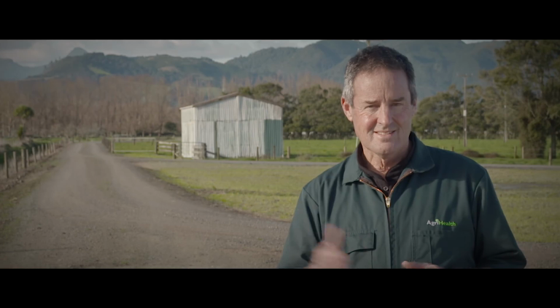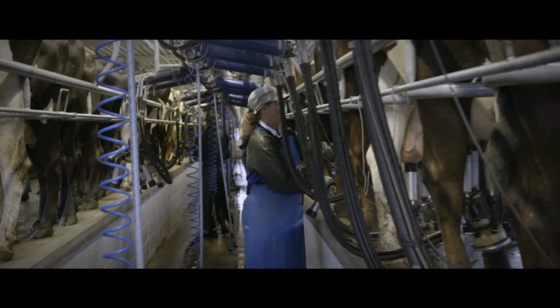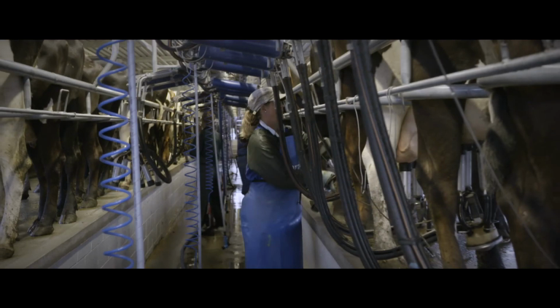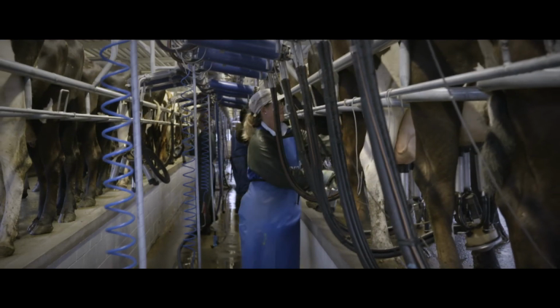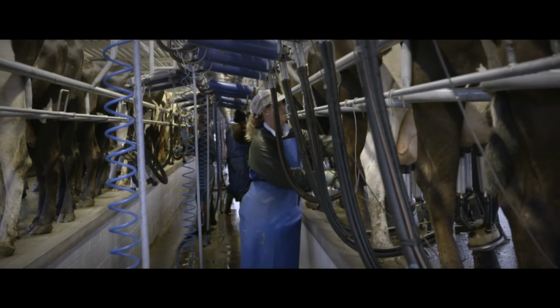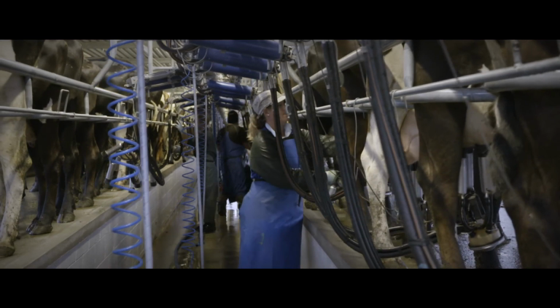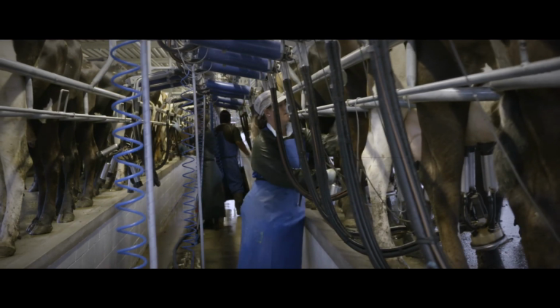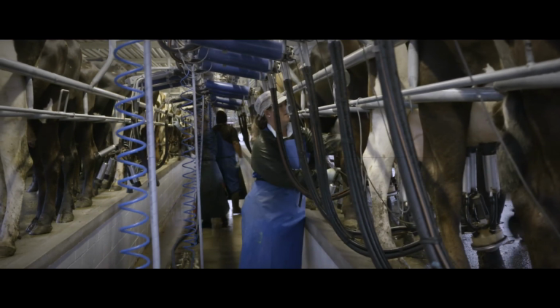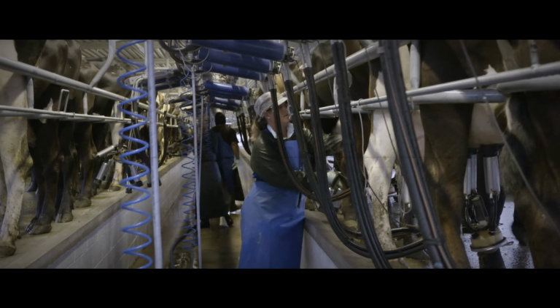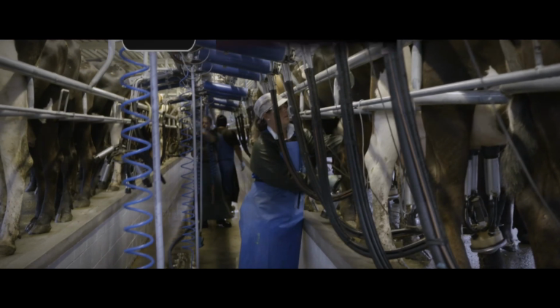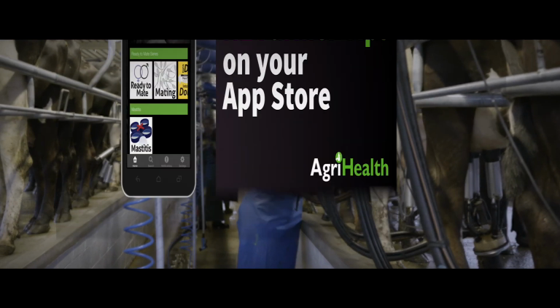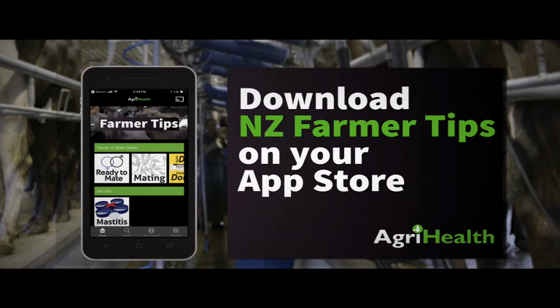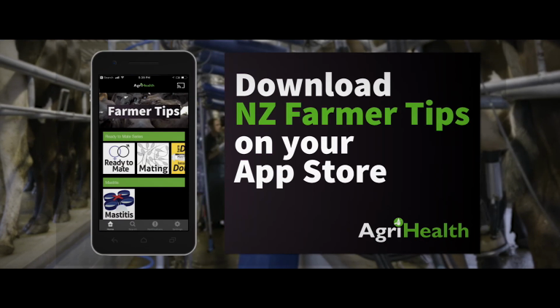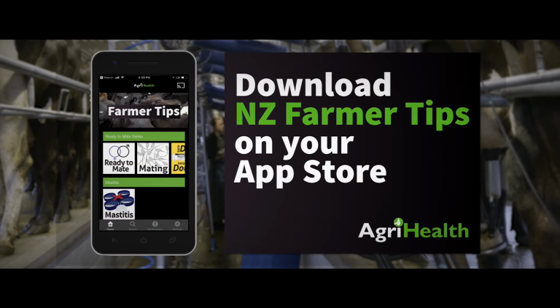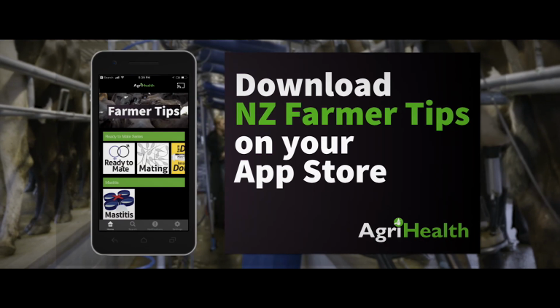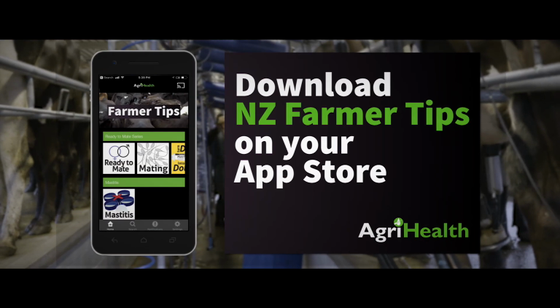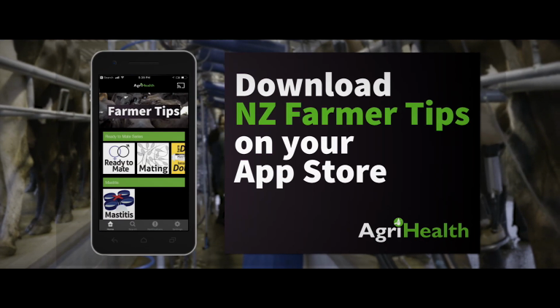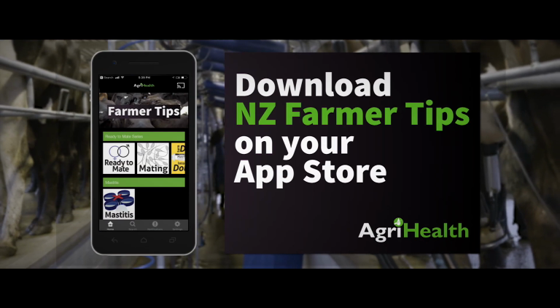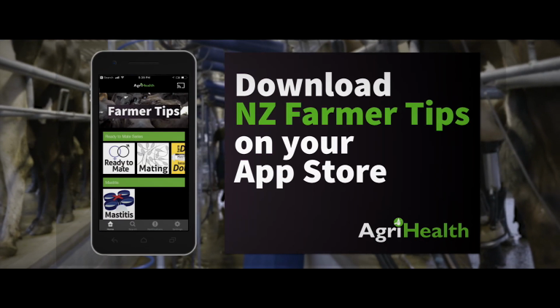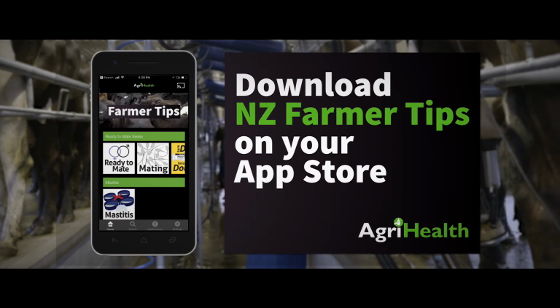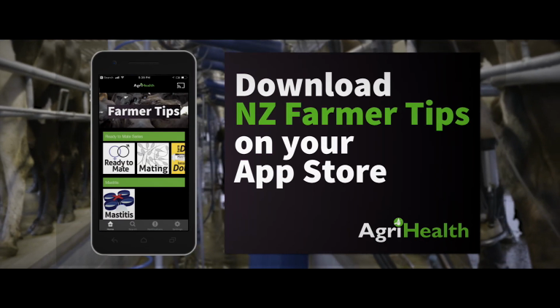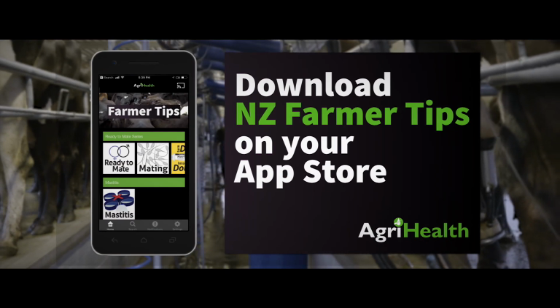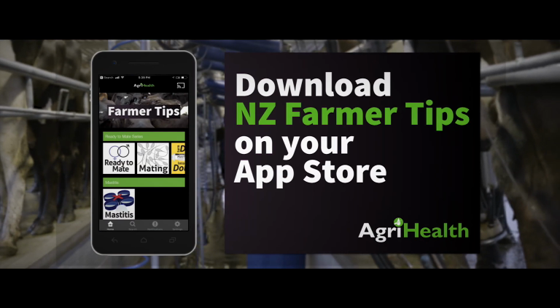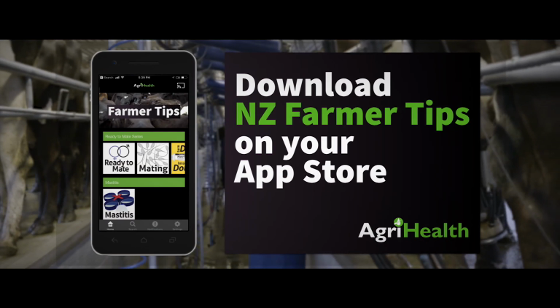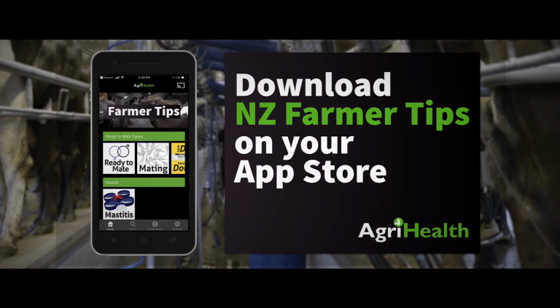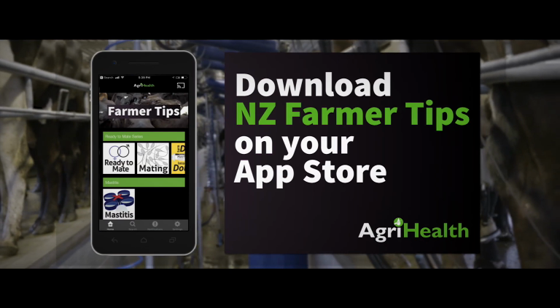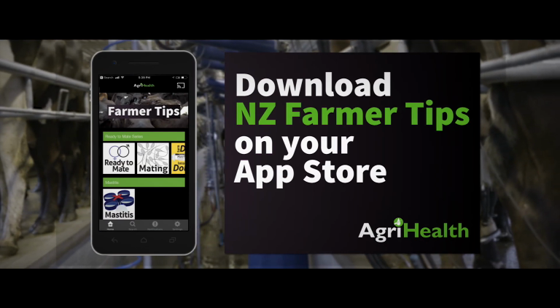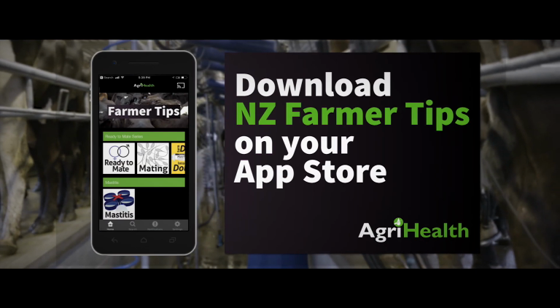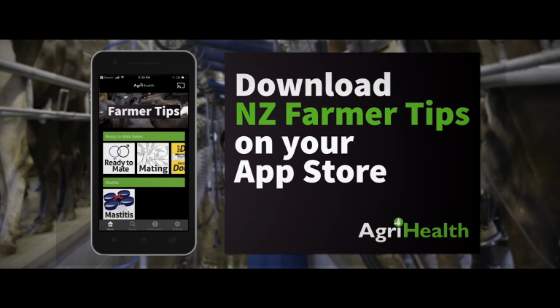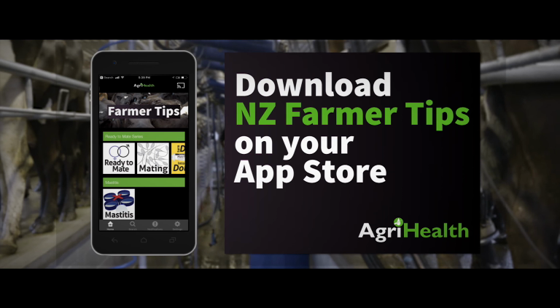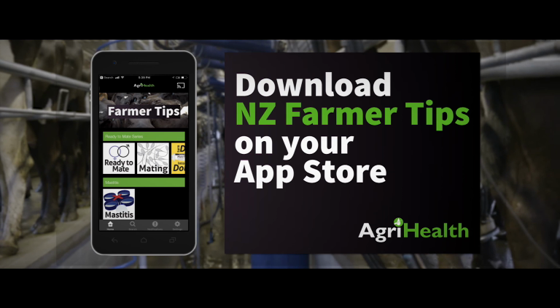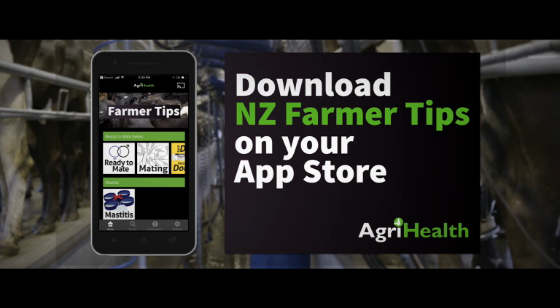Watch all our videos by downloading the NZ Pharma Tips app for Apple or Android today.